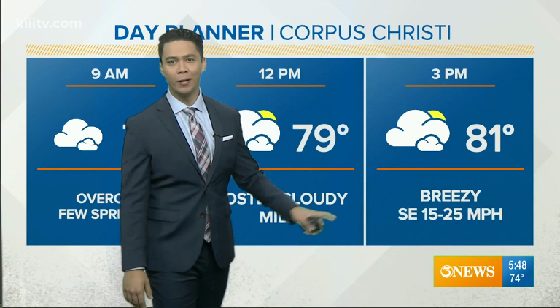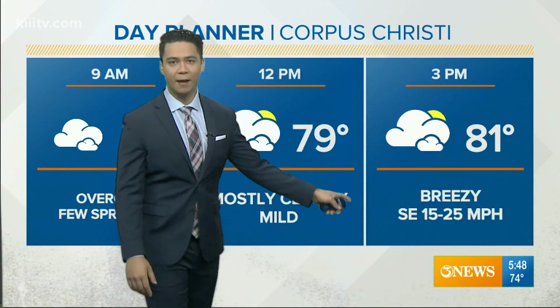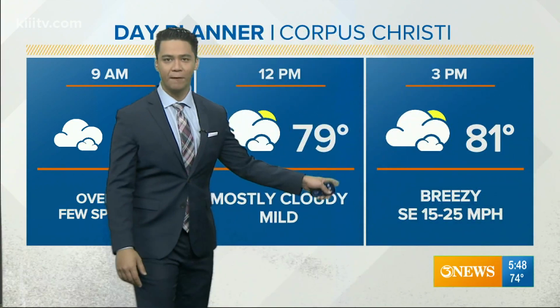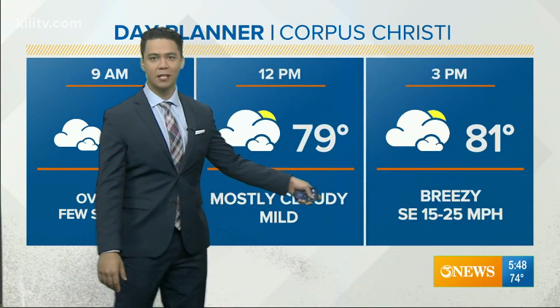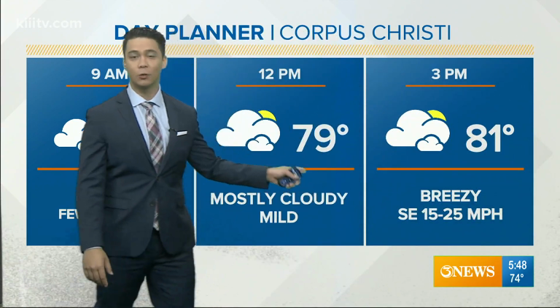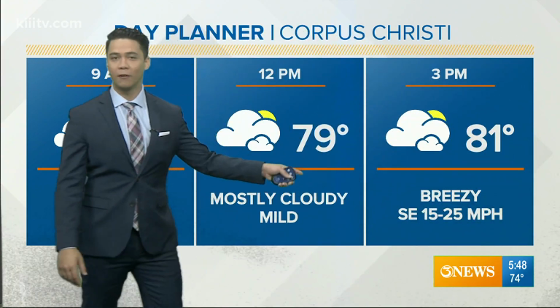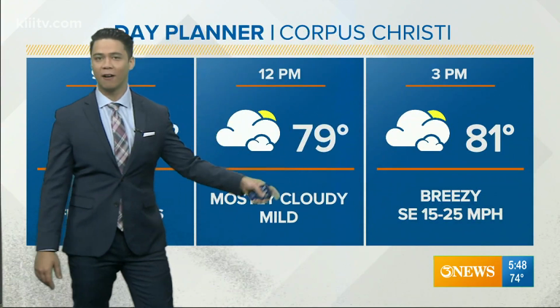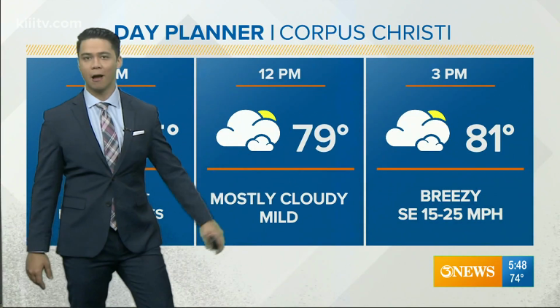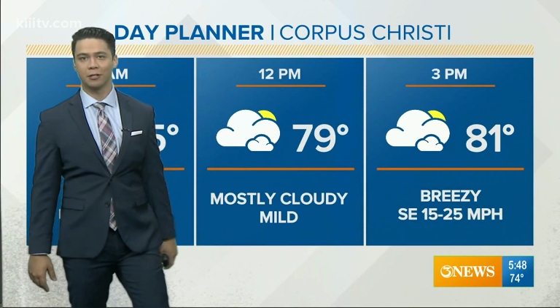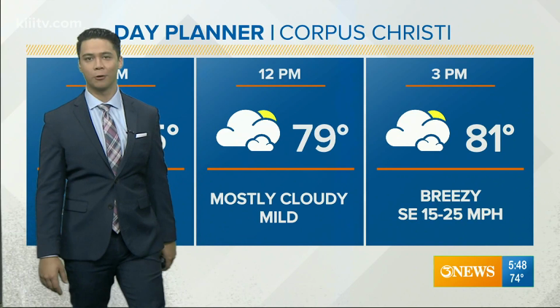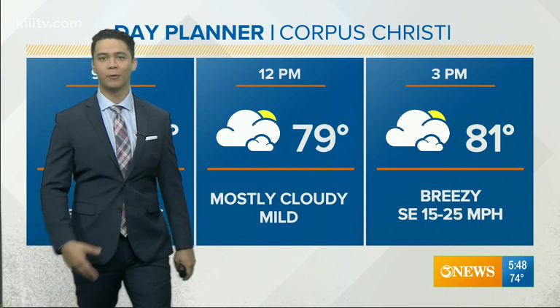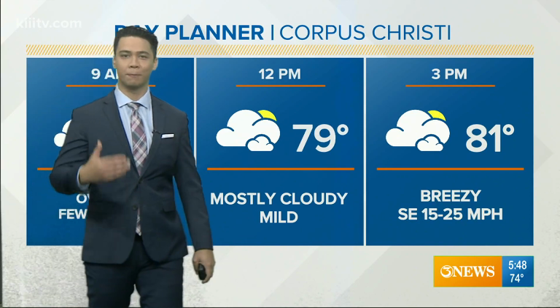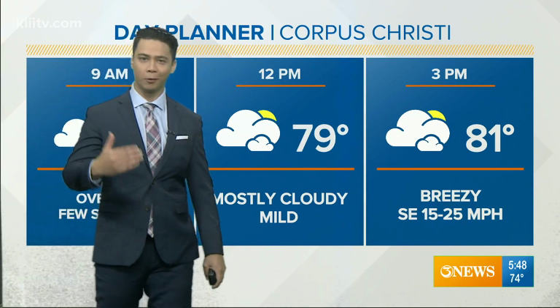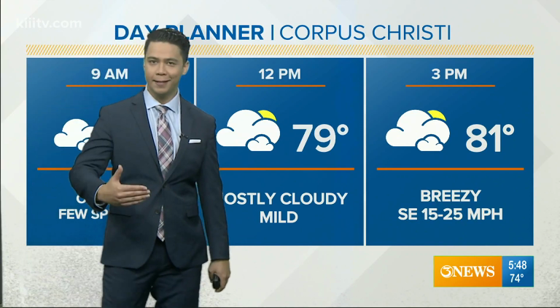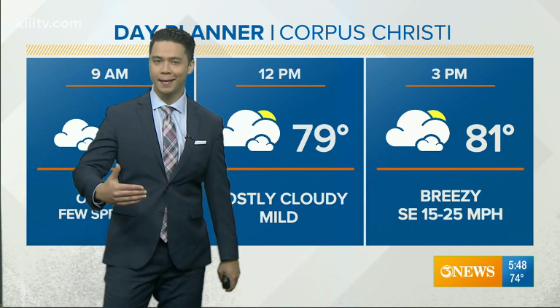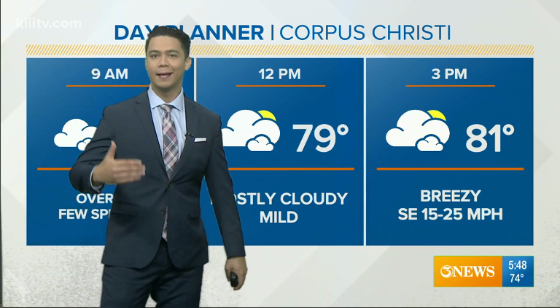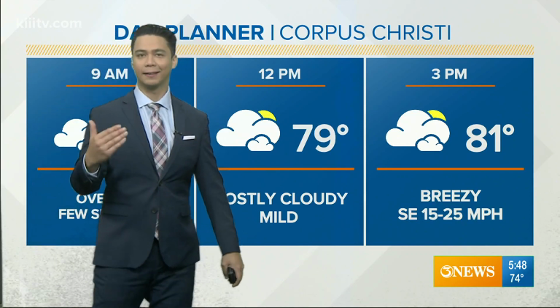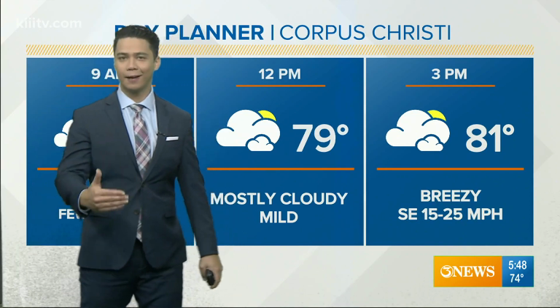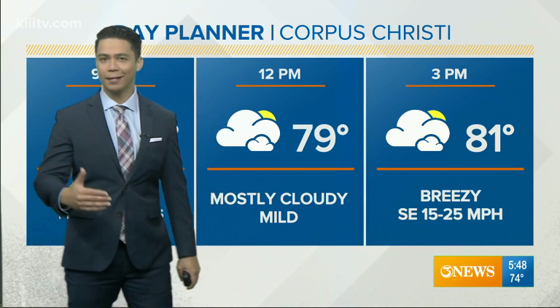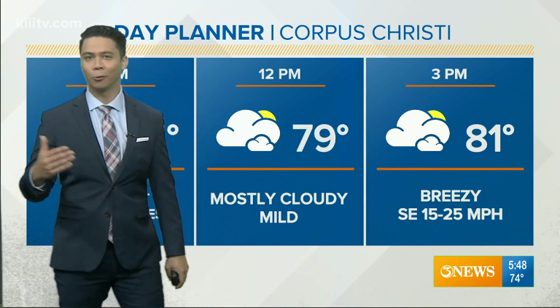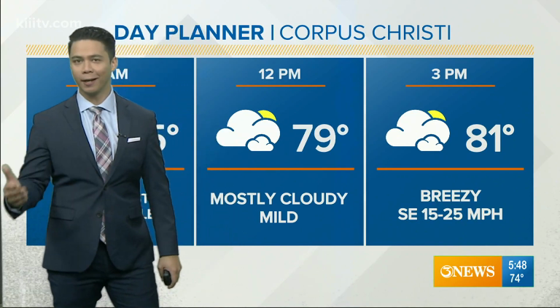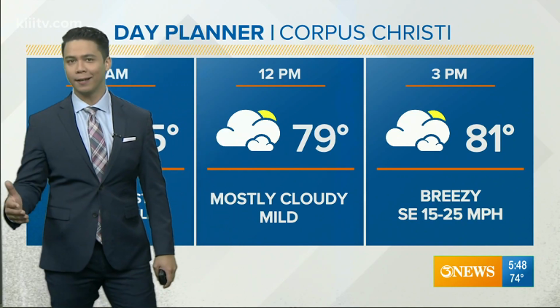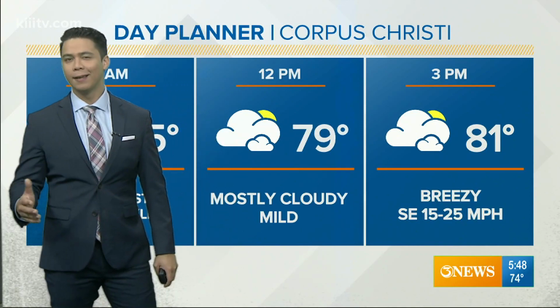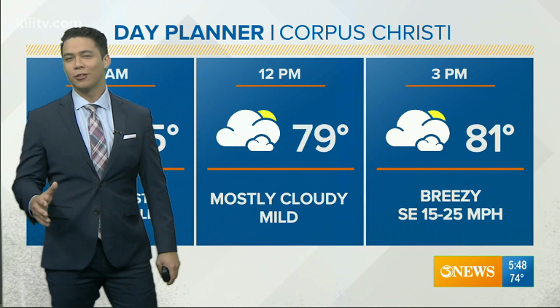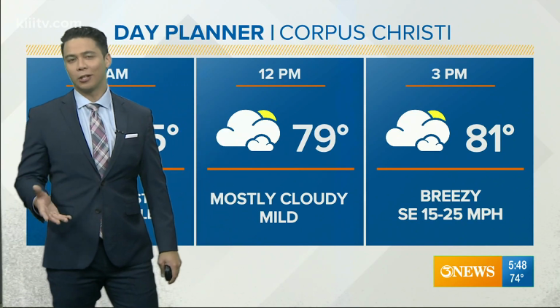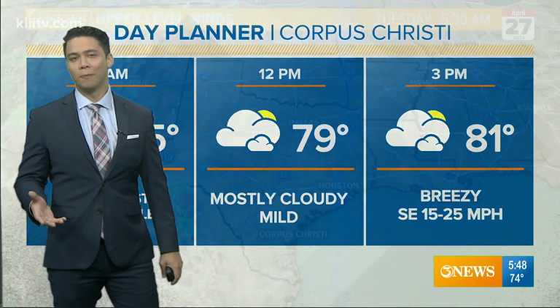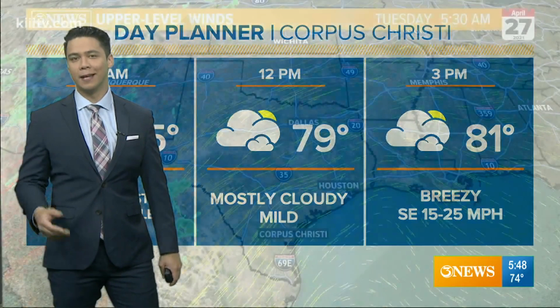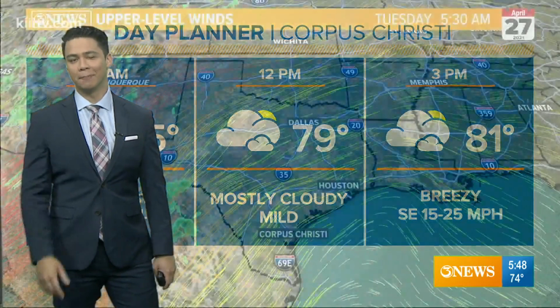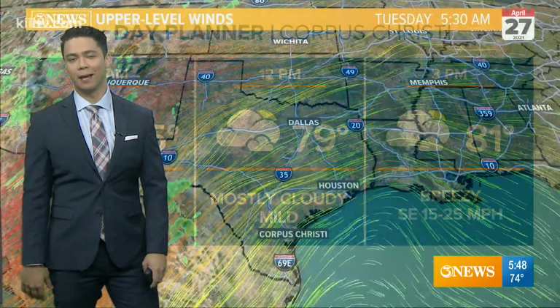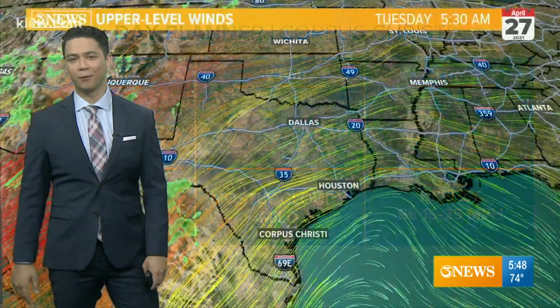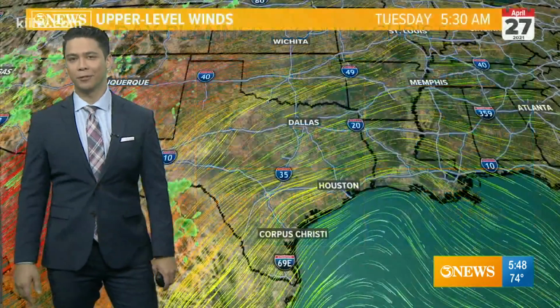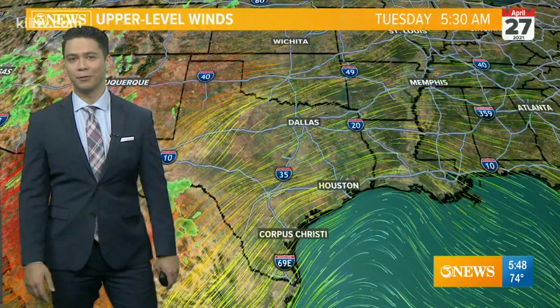Winds at 15 to 25 miles an hour, so a nice breeze — cloudy, gray, just a gloomy day is up ahead for your Tuesday.